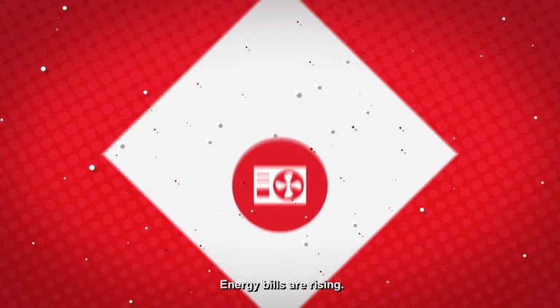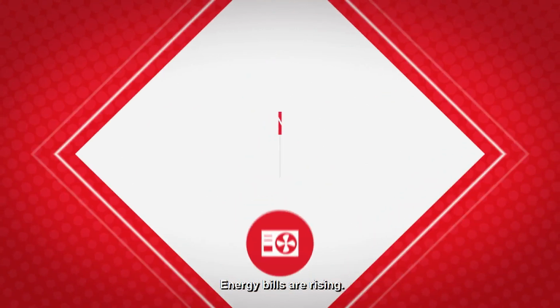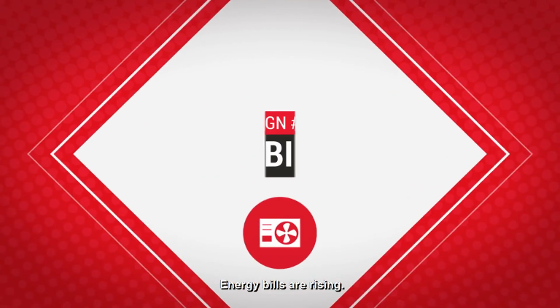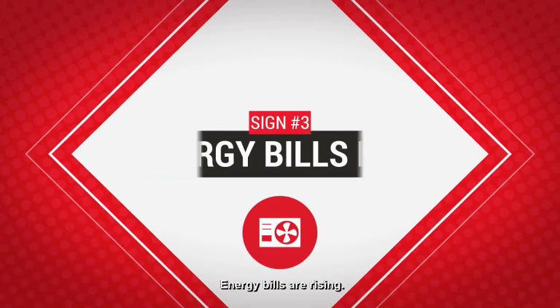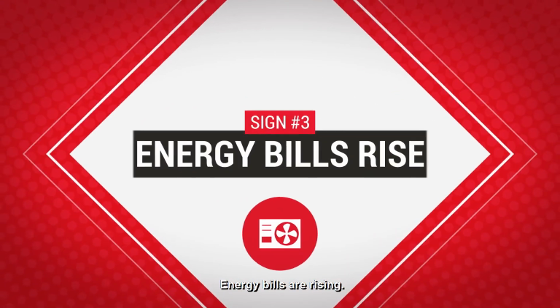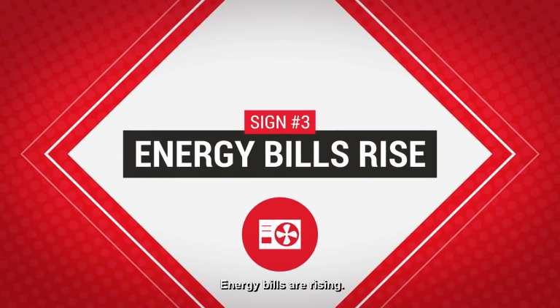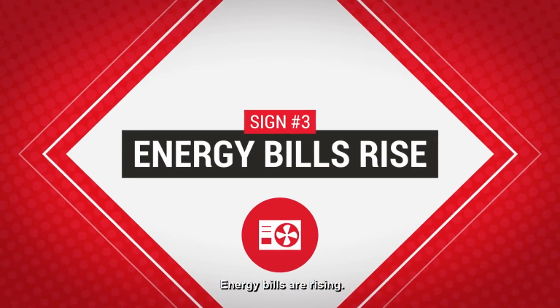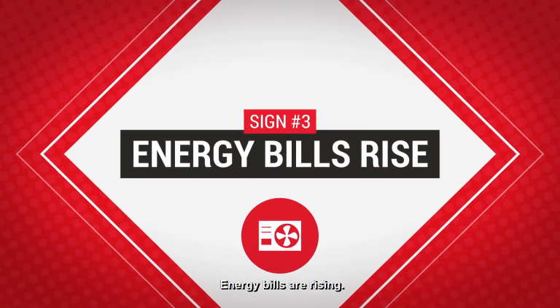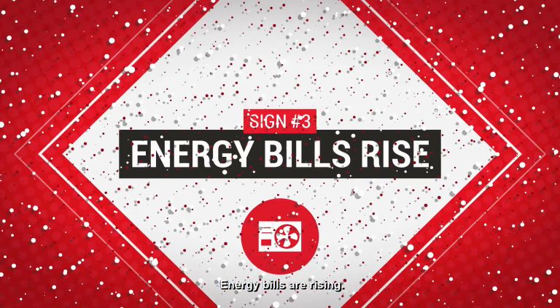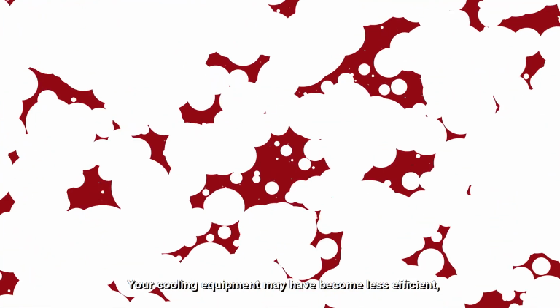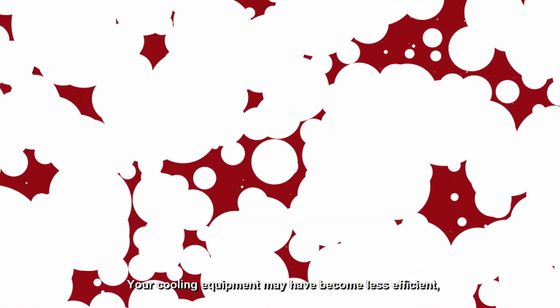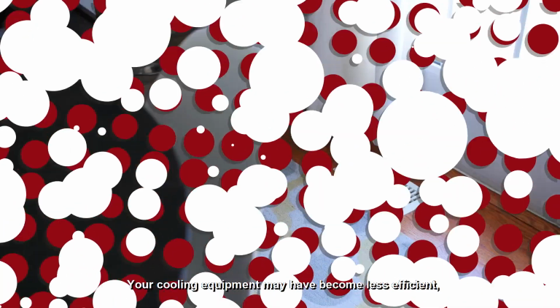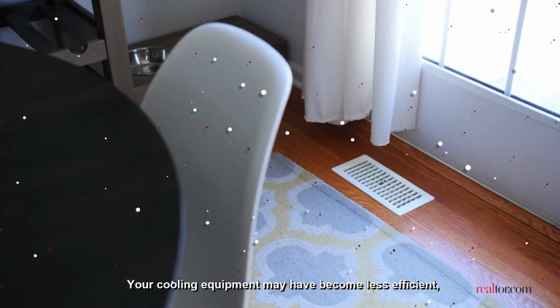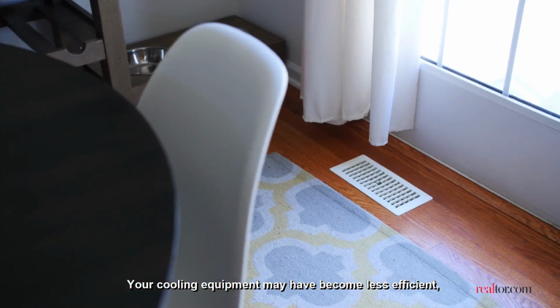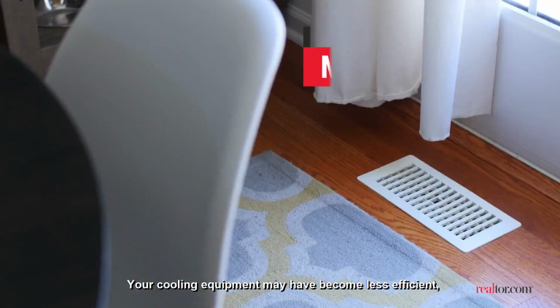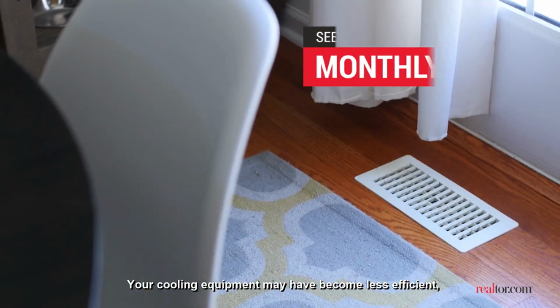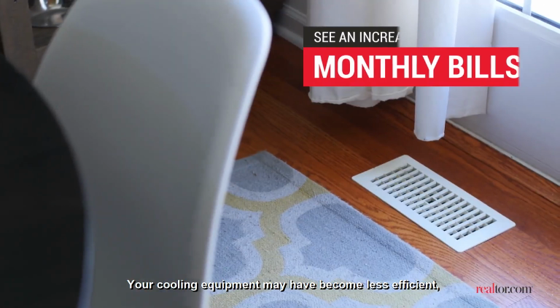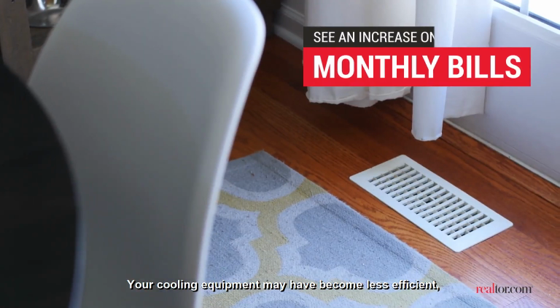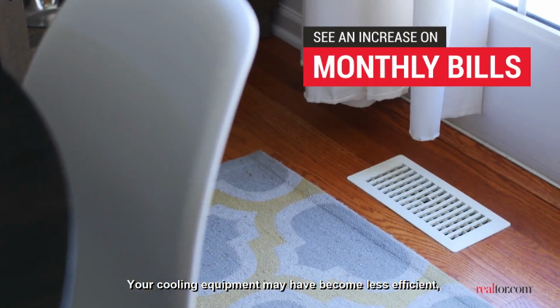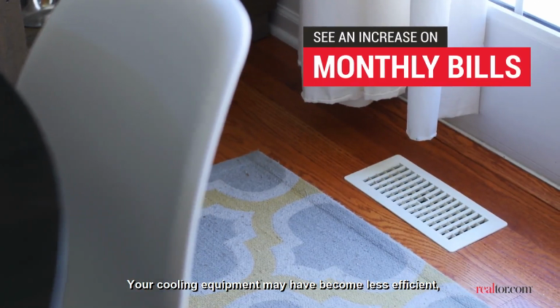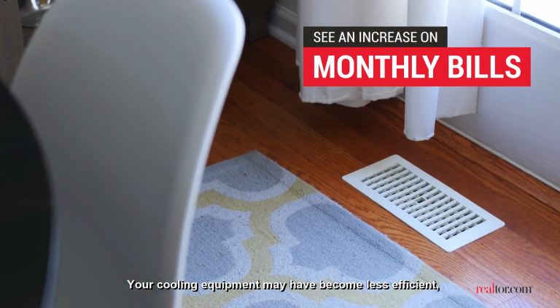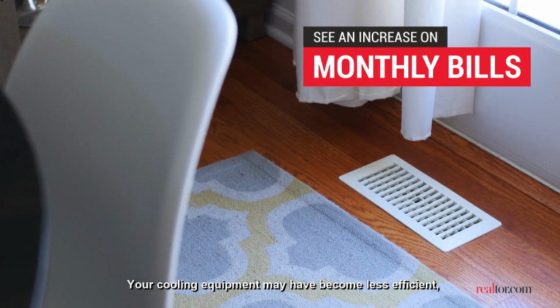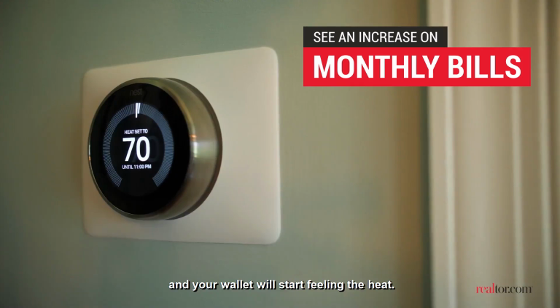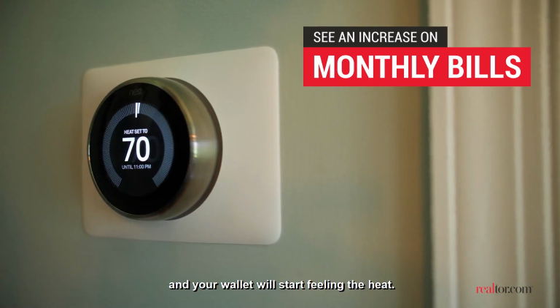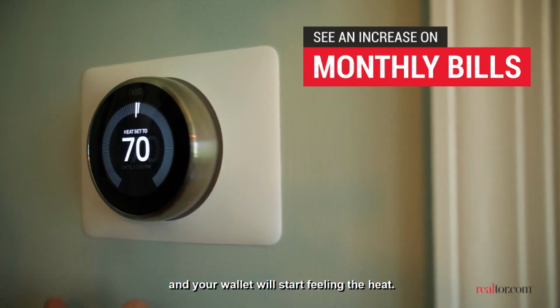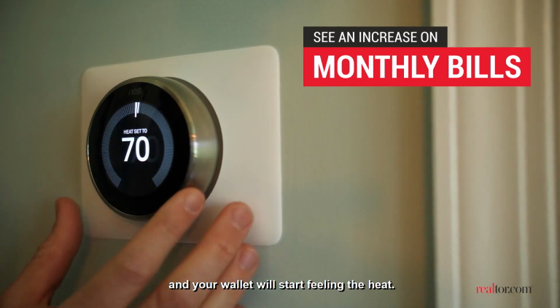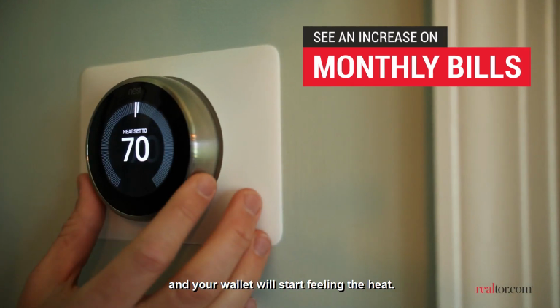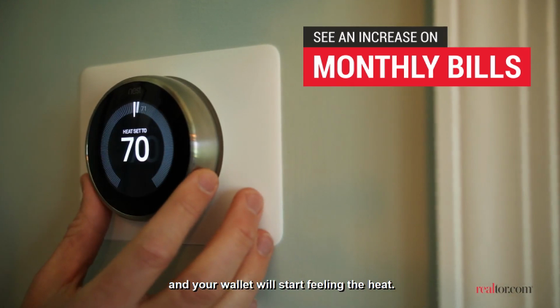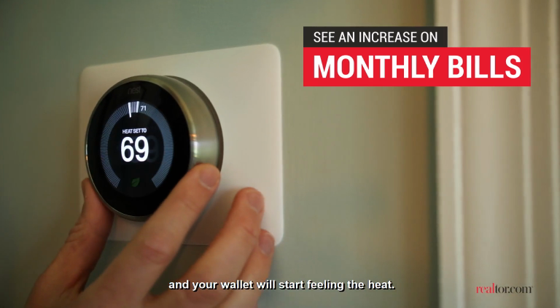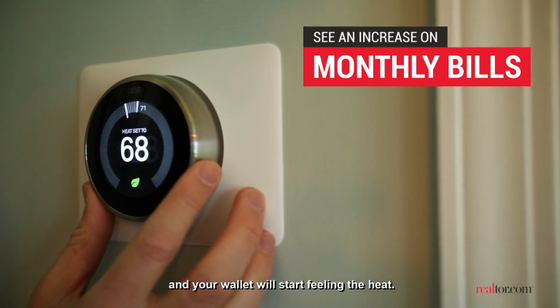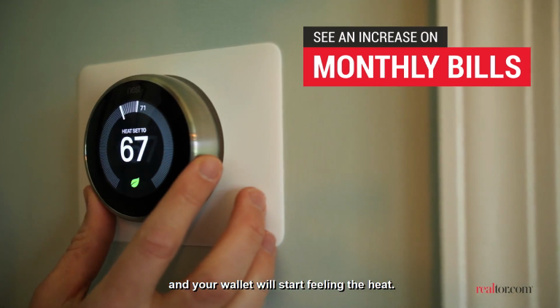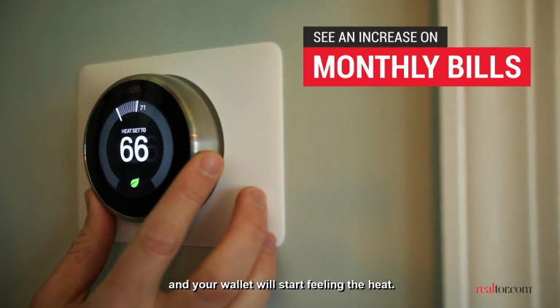Energy bills are rising. Your cooling equipment may have become less efficient, and your wallet will start feeling the heat.